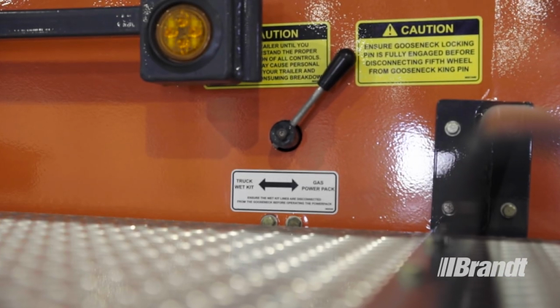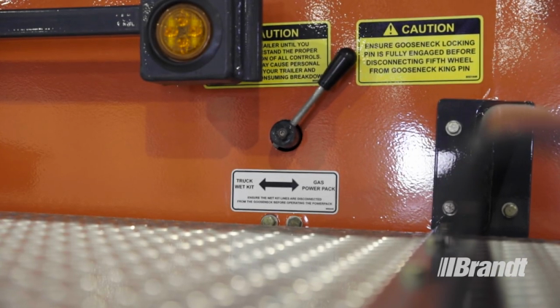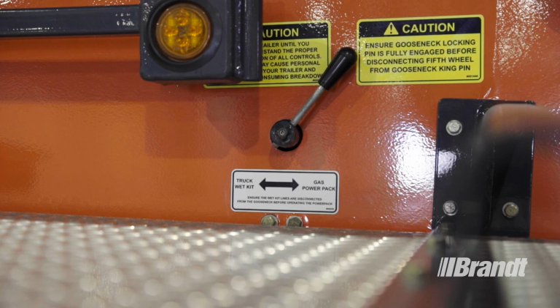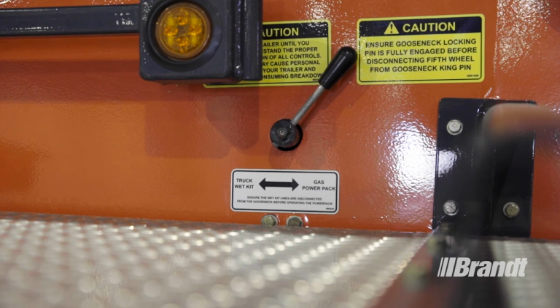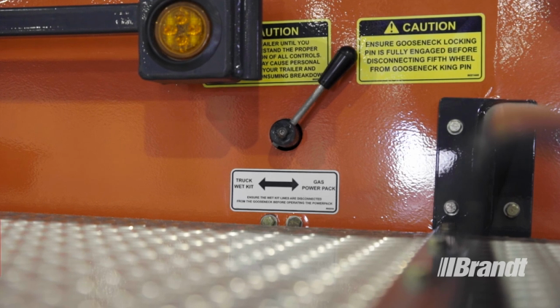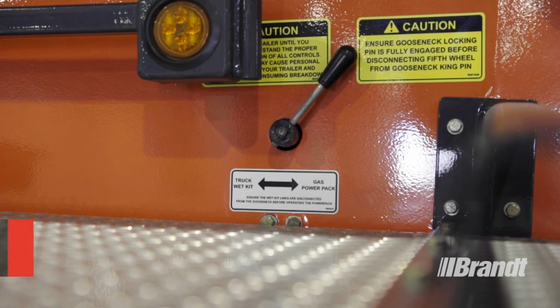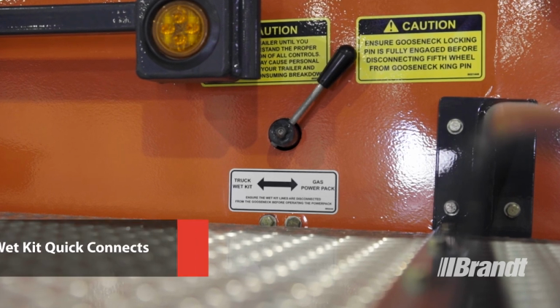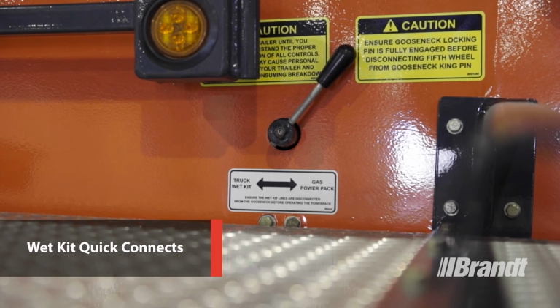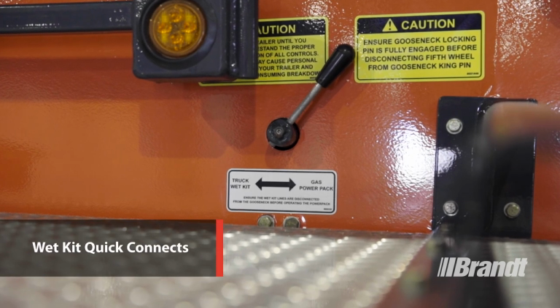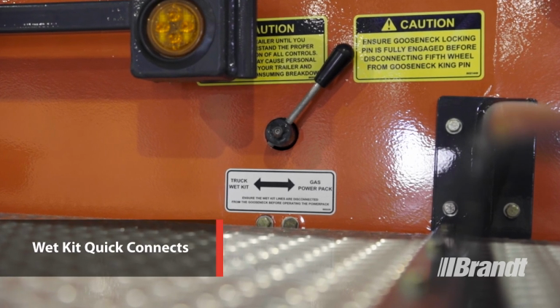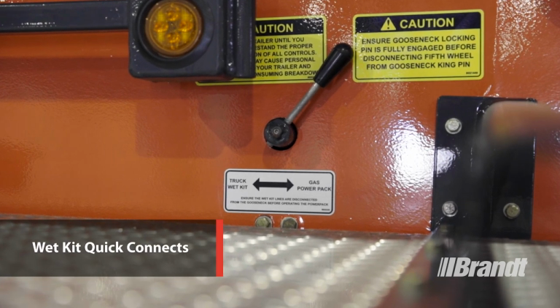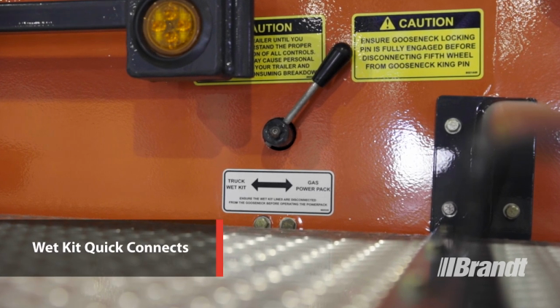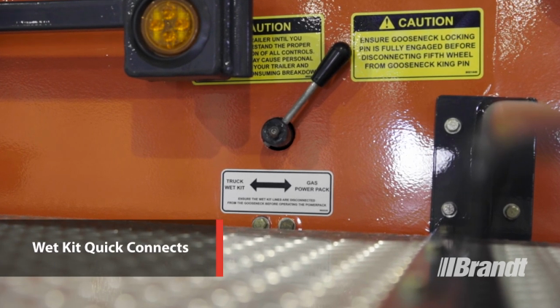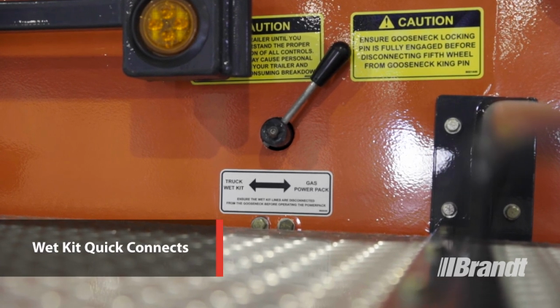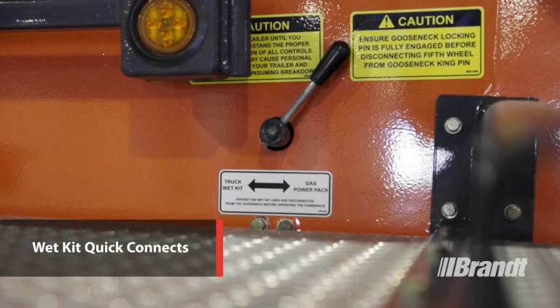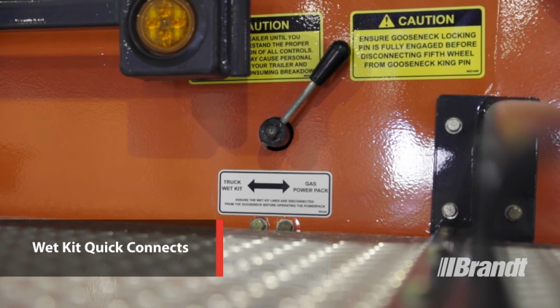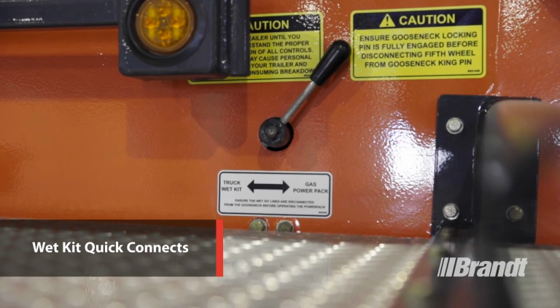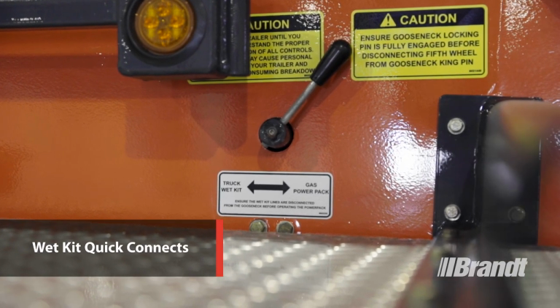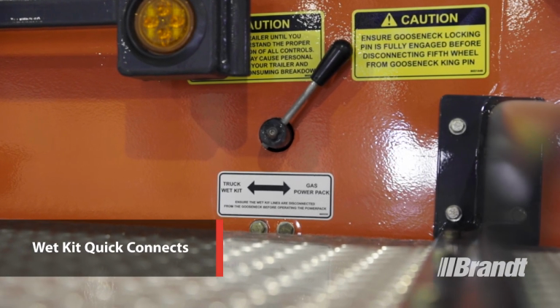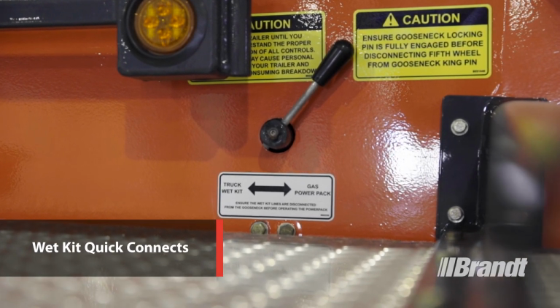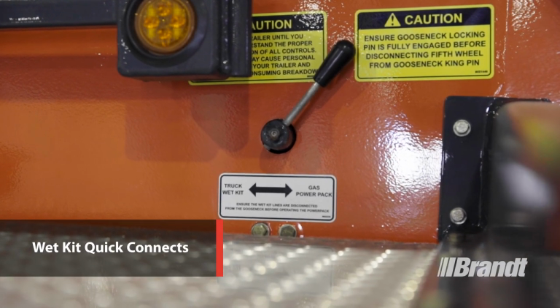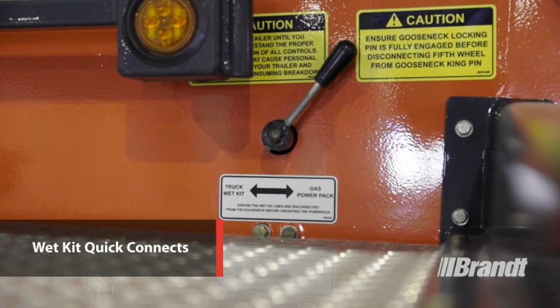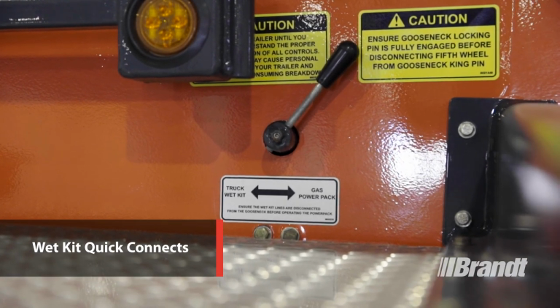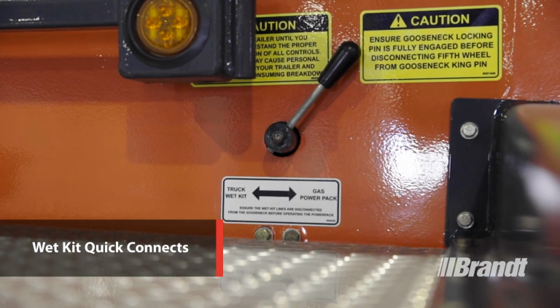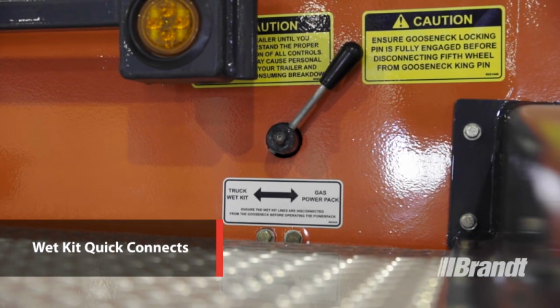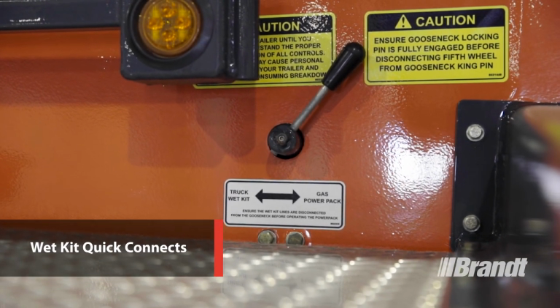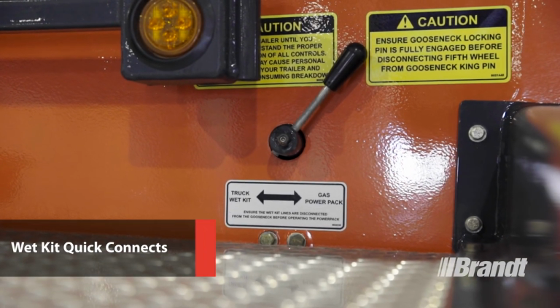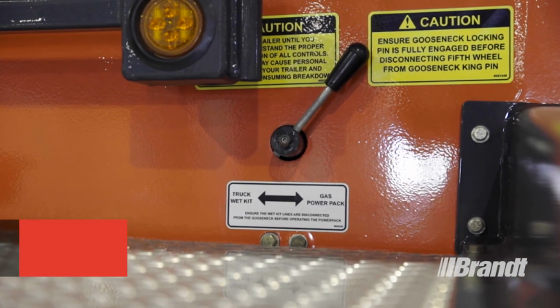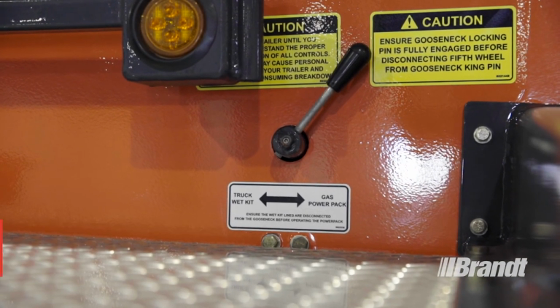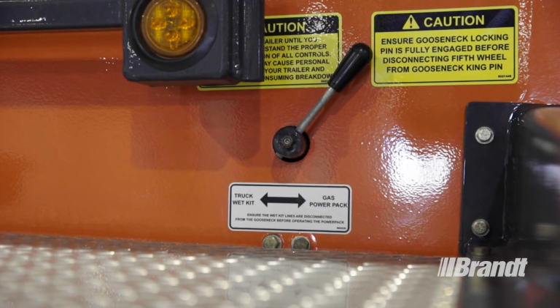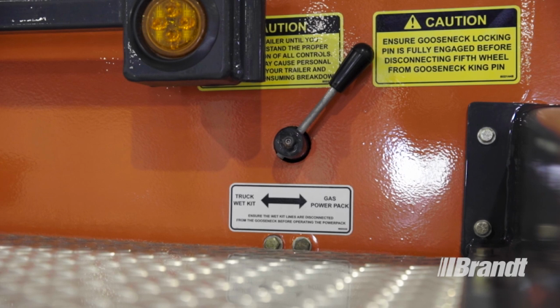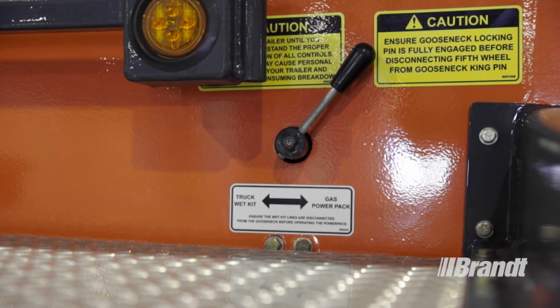Operators also have the option to use the wet kit quick connects to run the hydraulics off a truck tractor with wet kit installed.